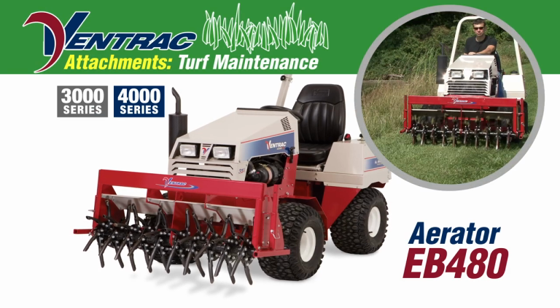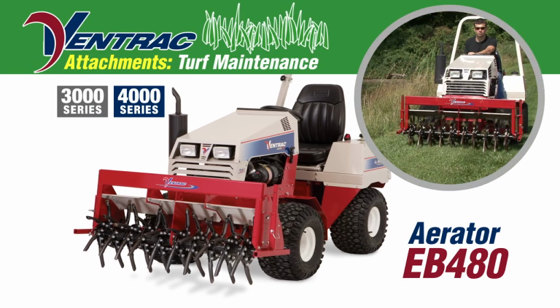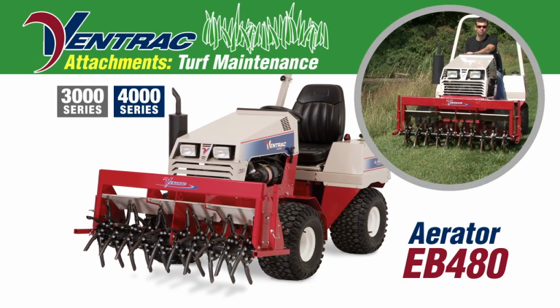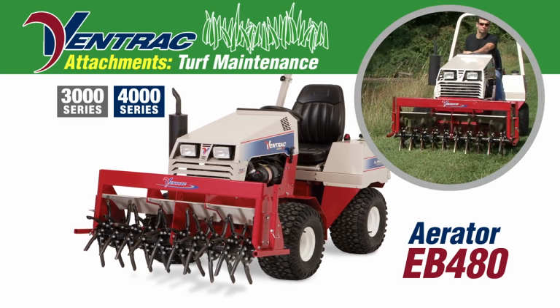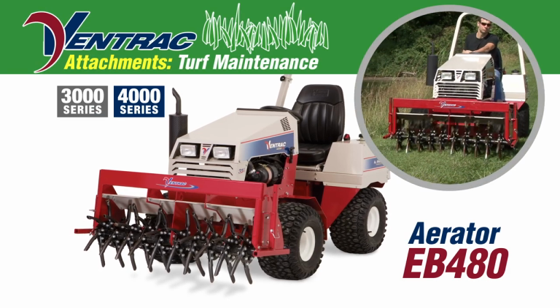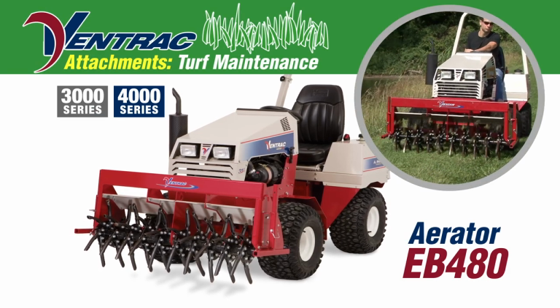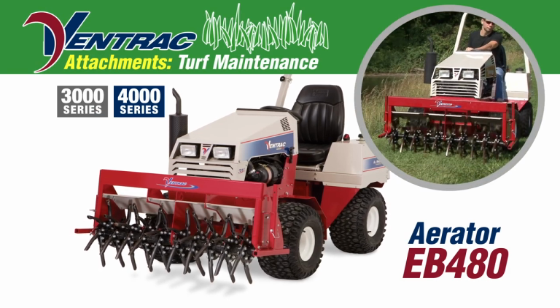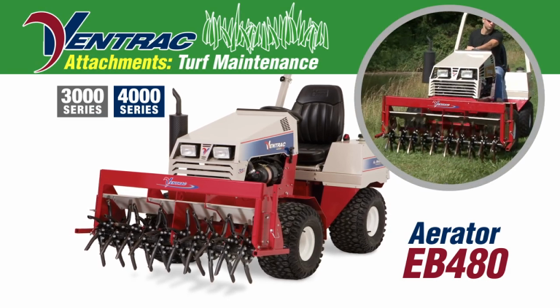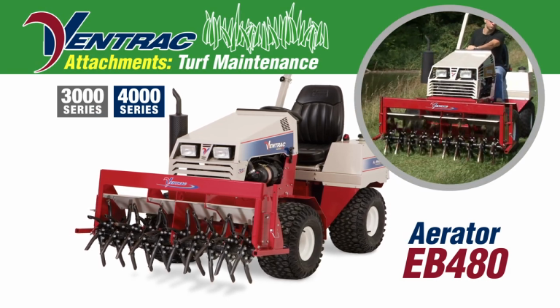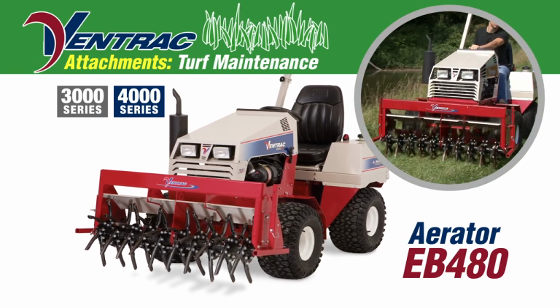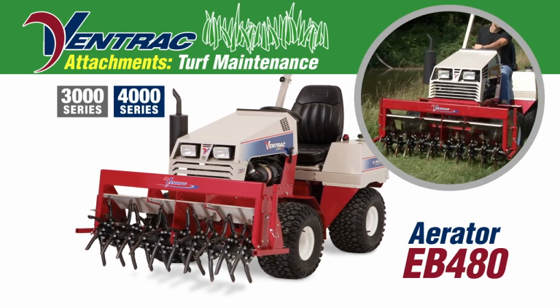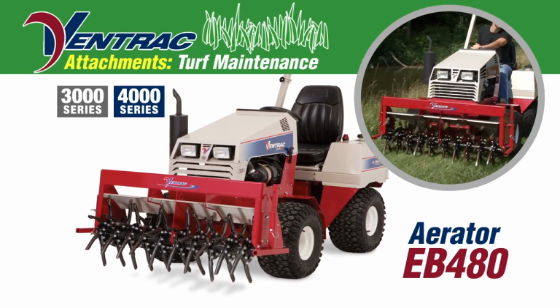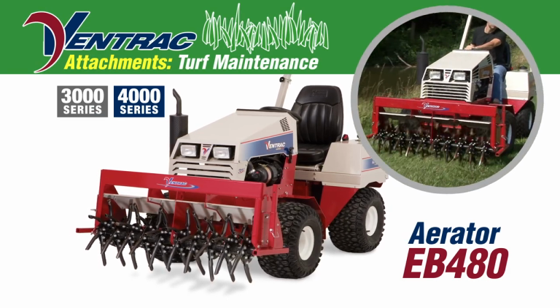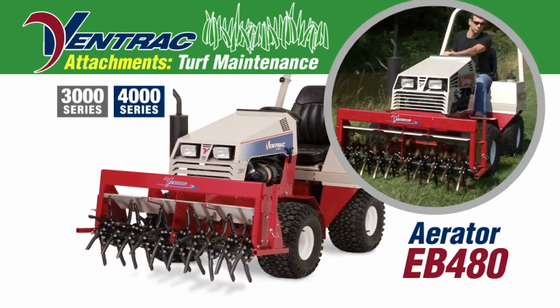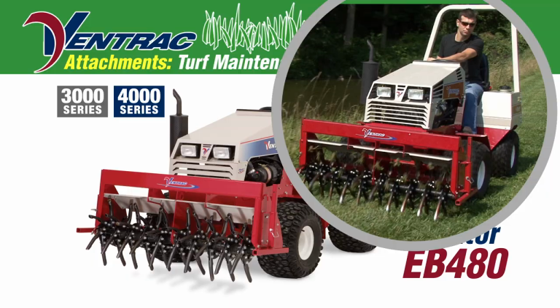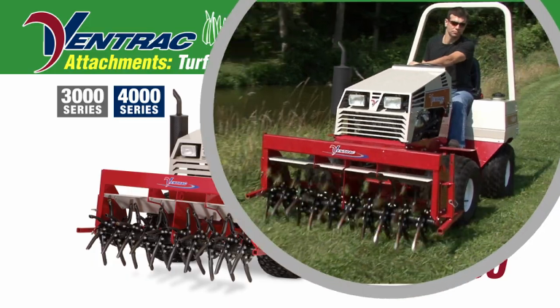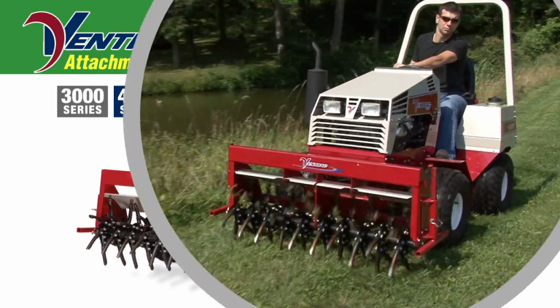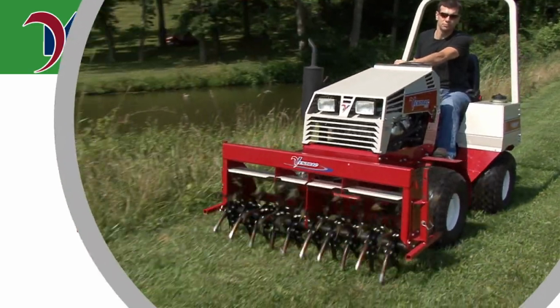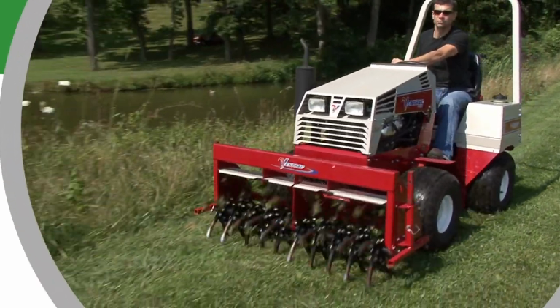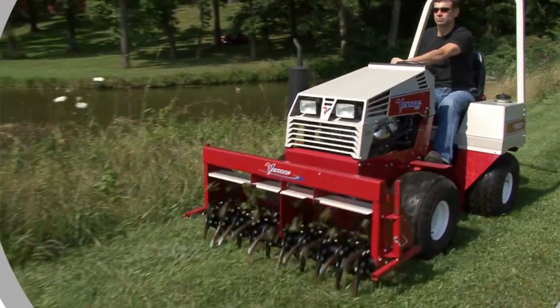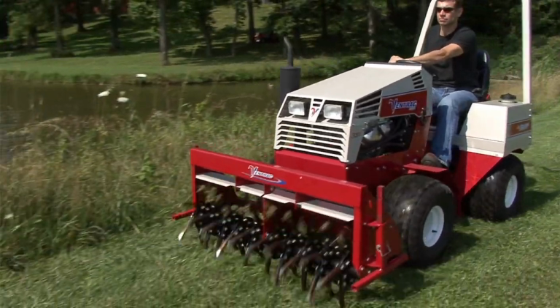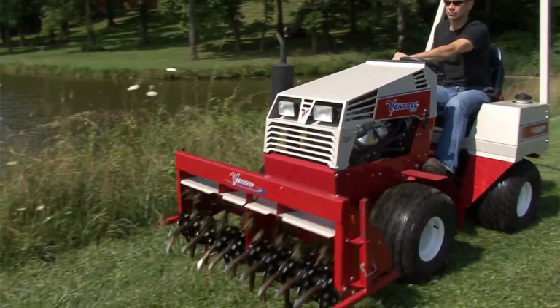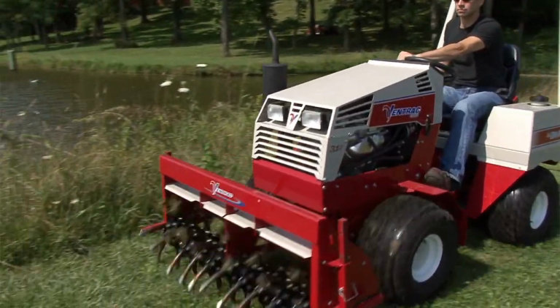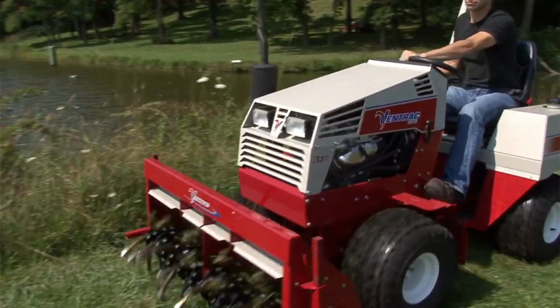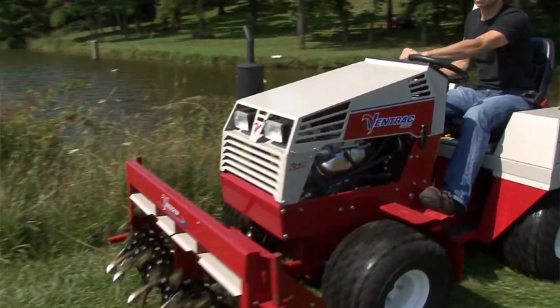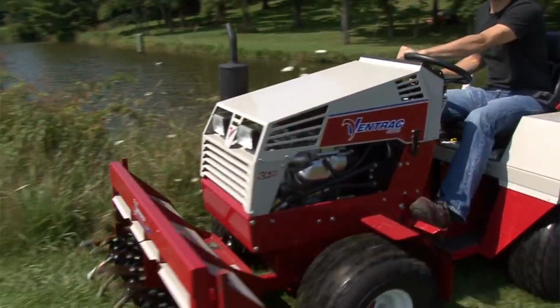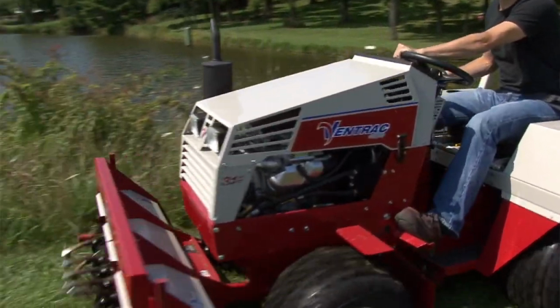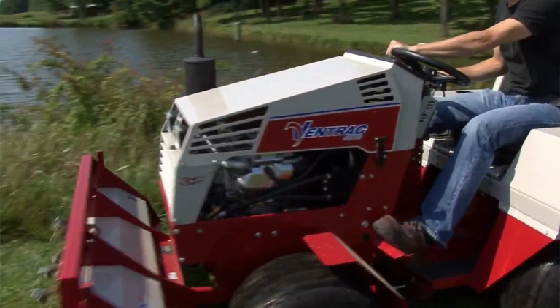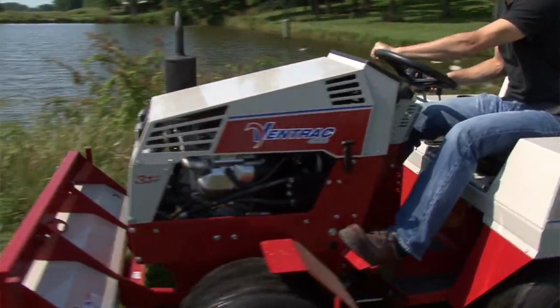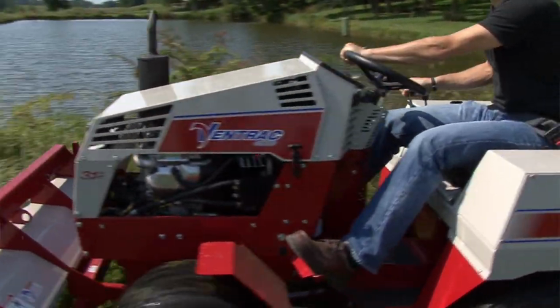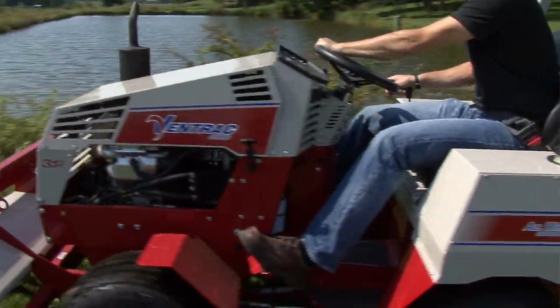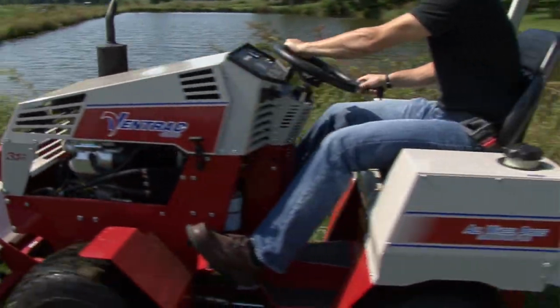The Ventrac Aerator offers the exact tools to address your turf grass conditions.